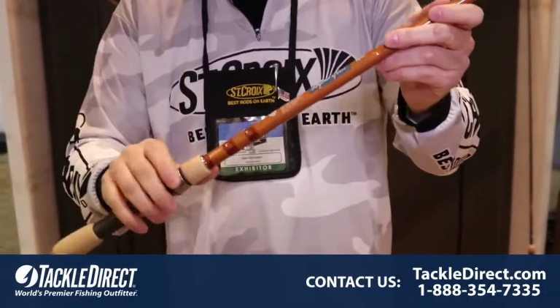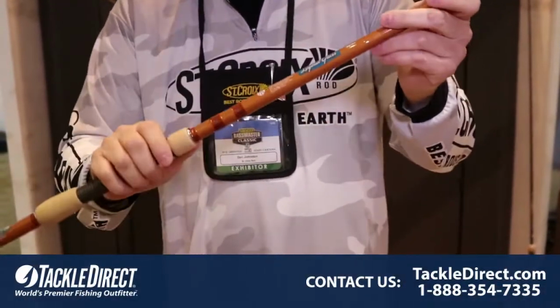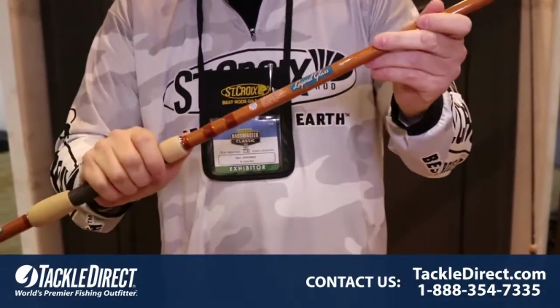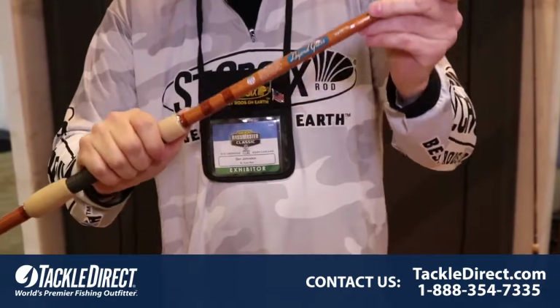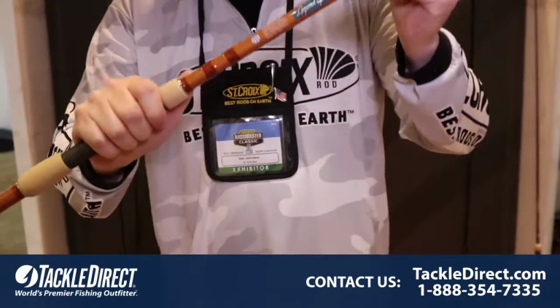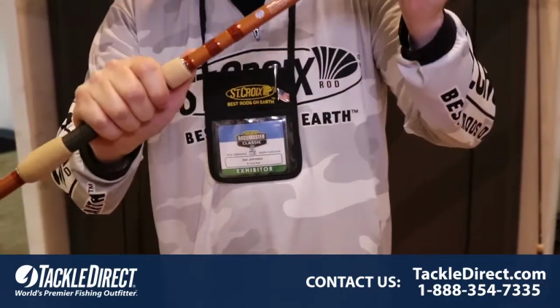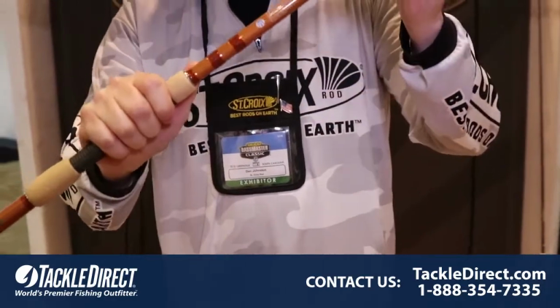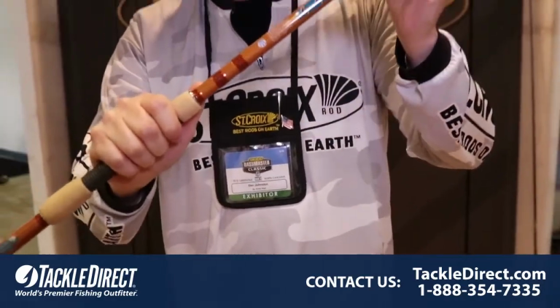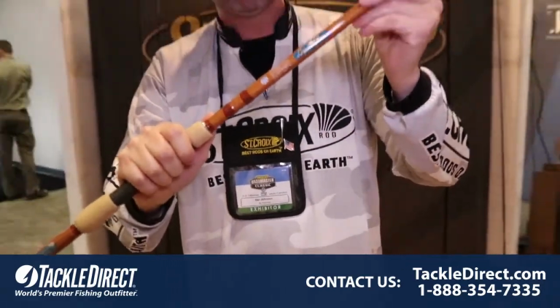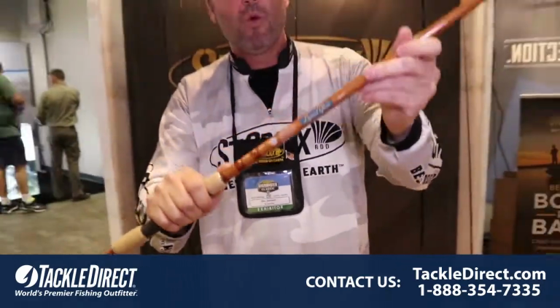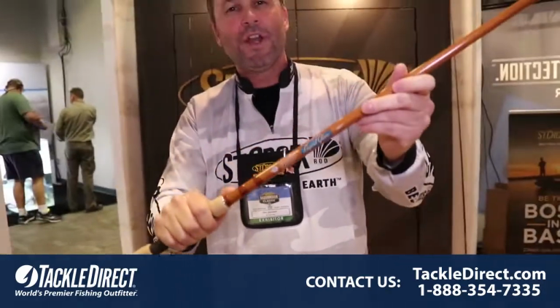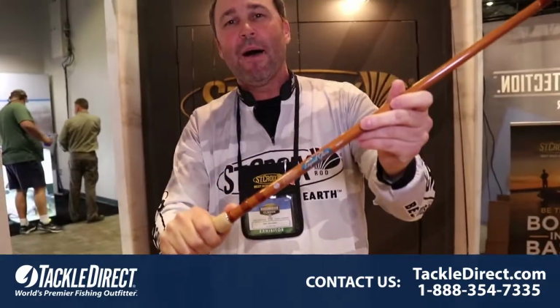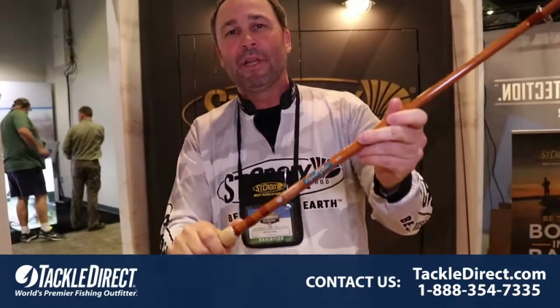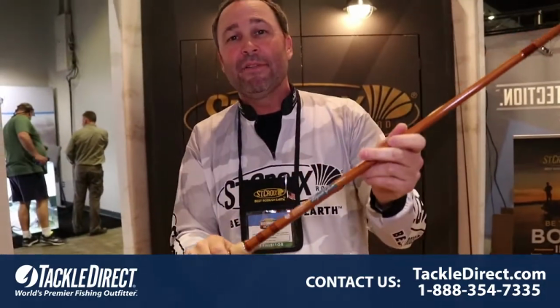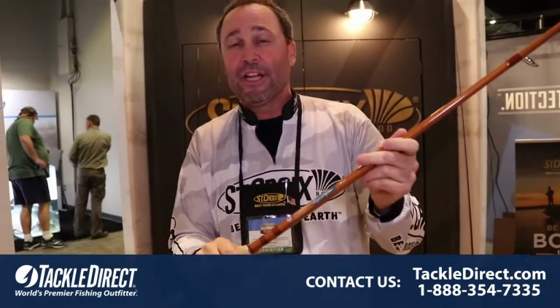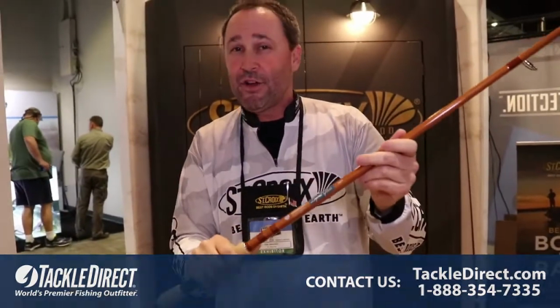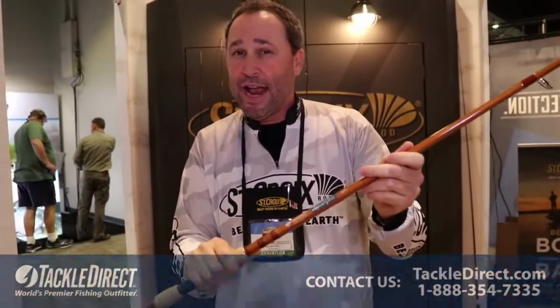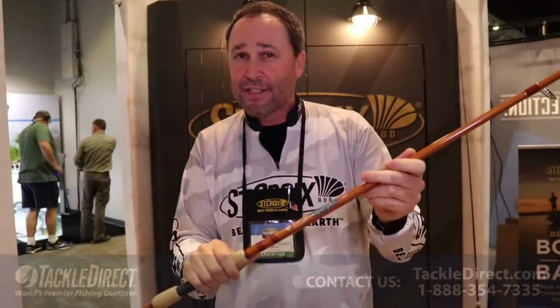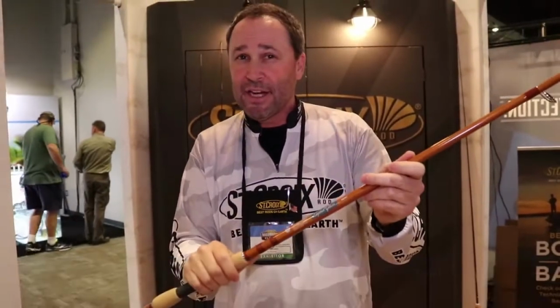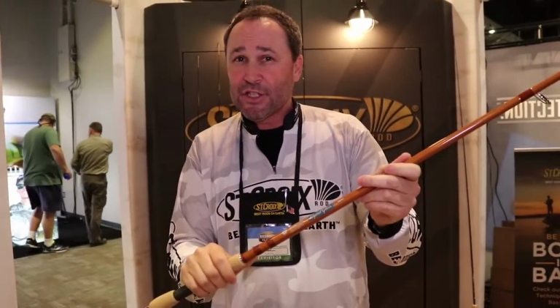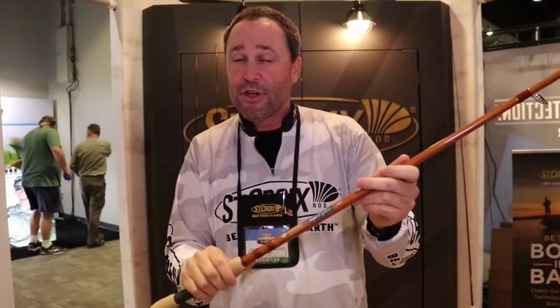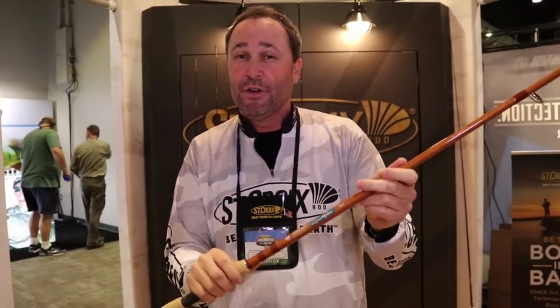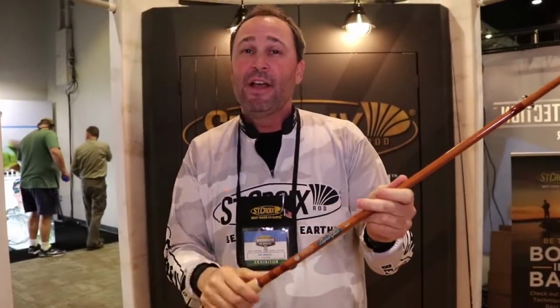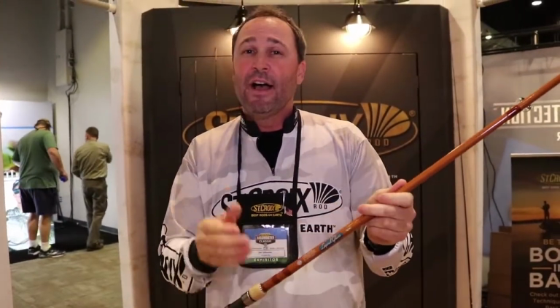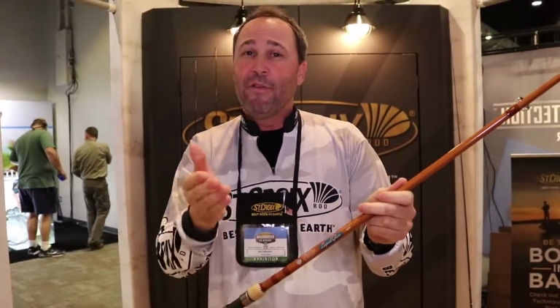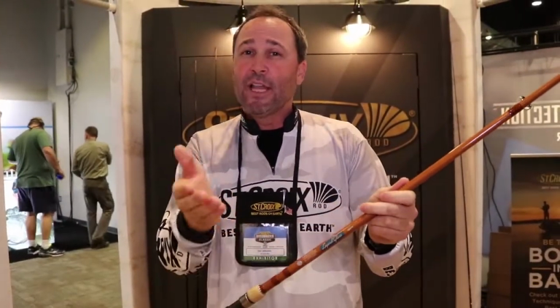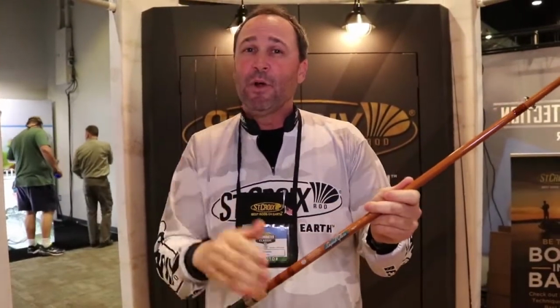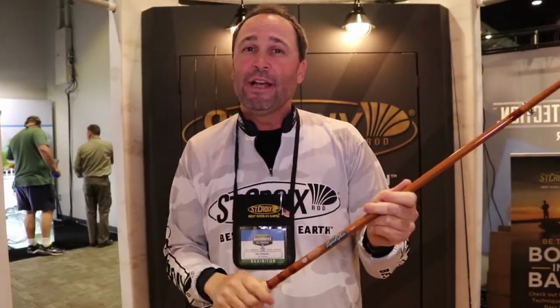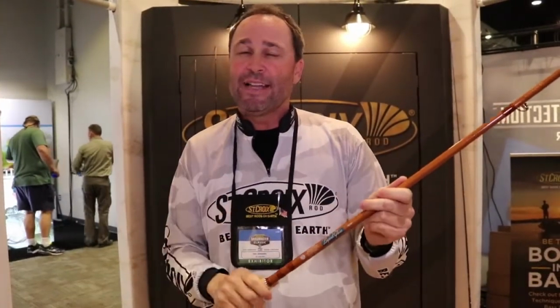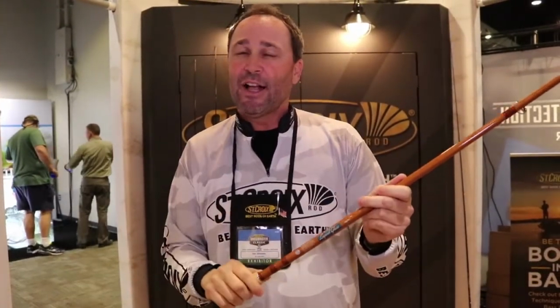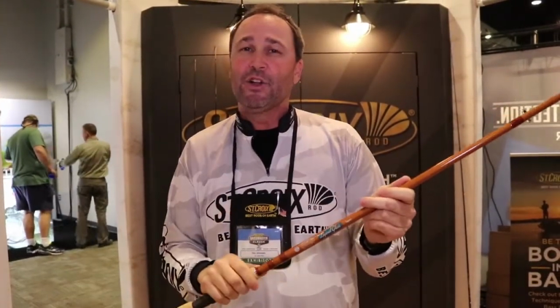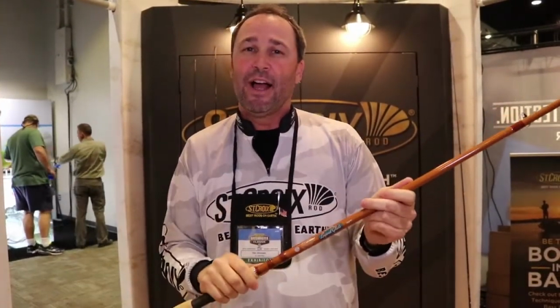If I could put this in your hands you would not believe it. Get your hands on it soon — available at Tackle Direct.